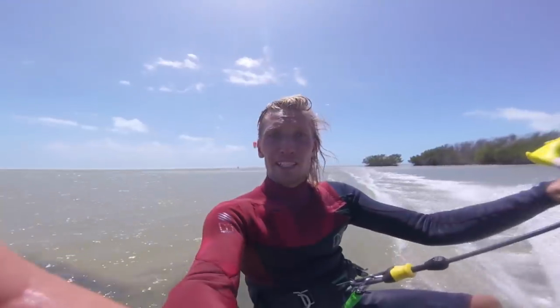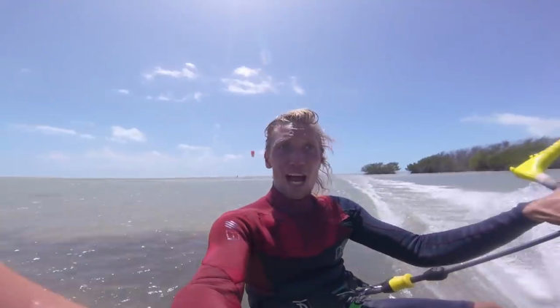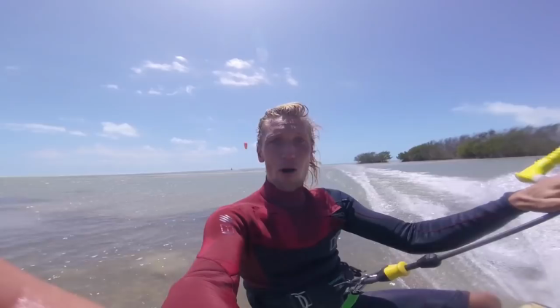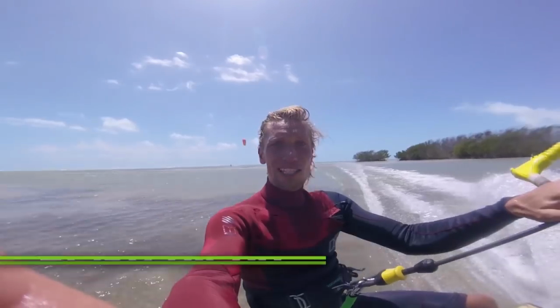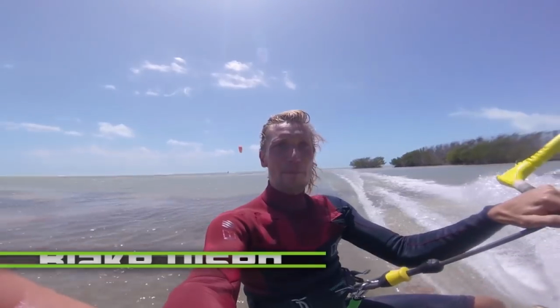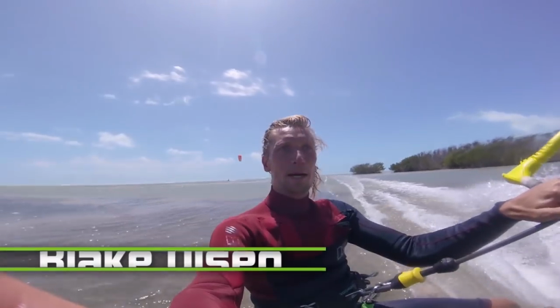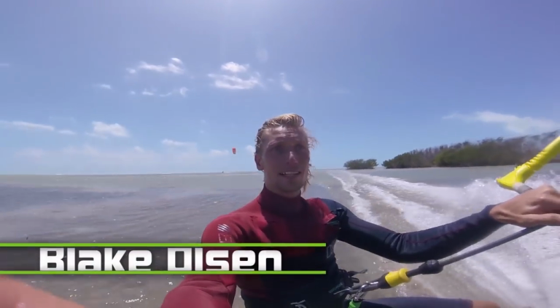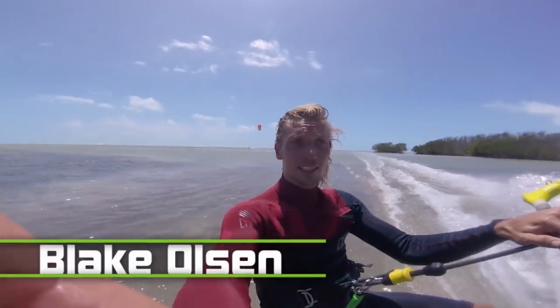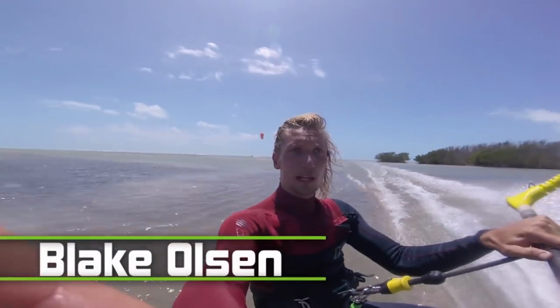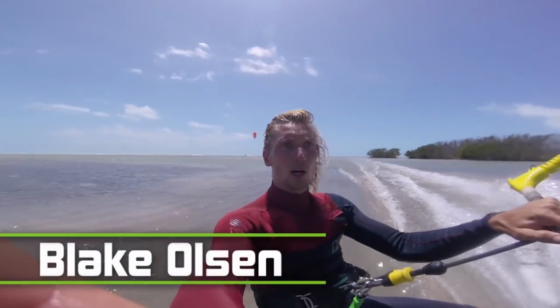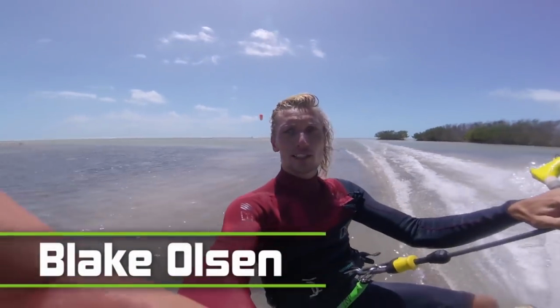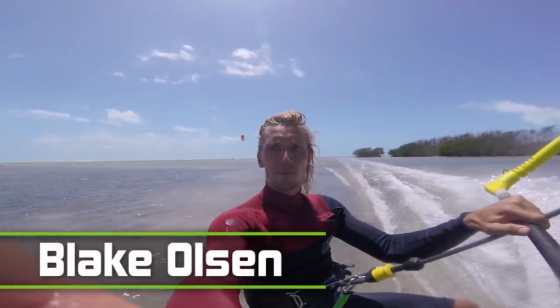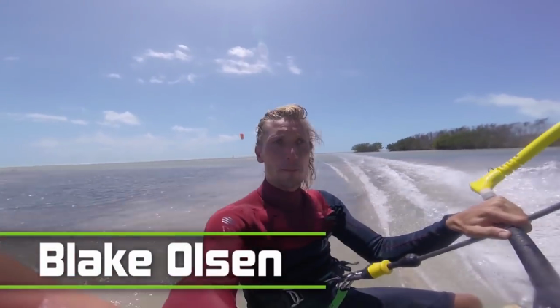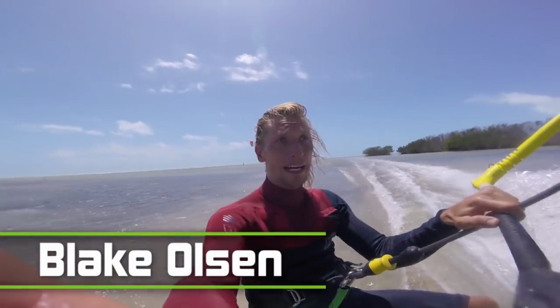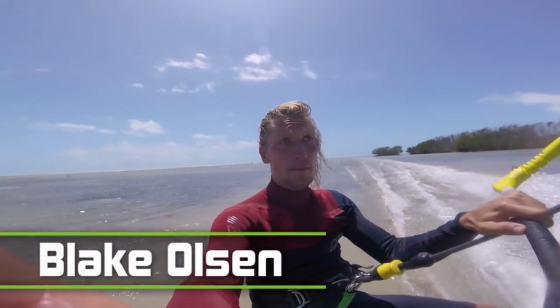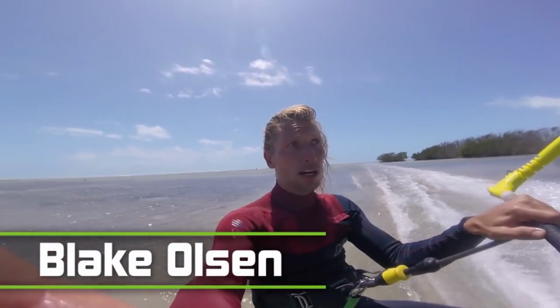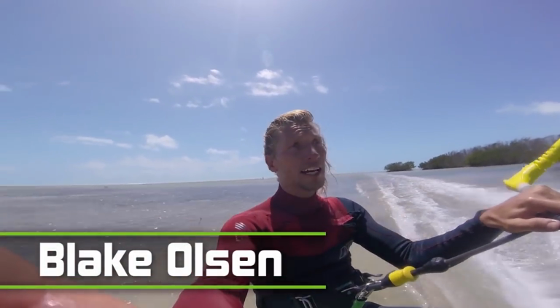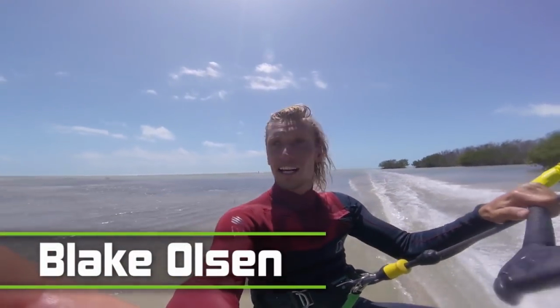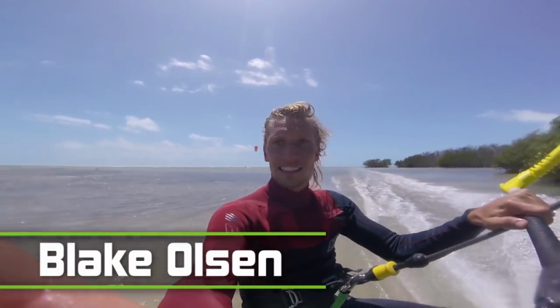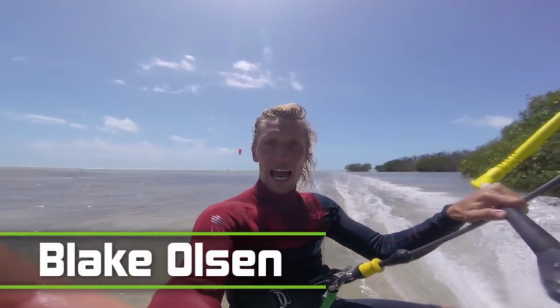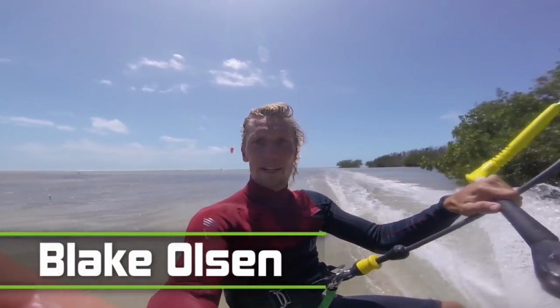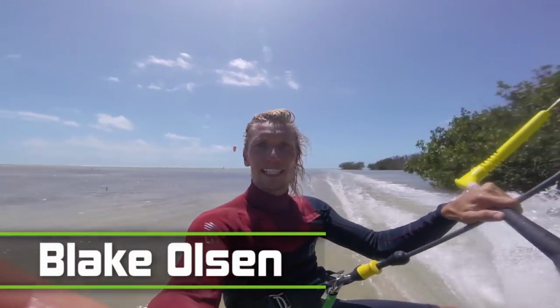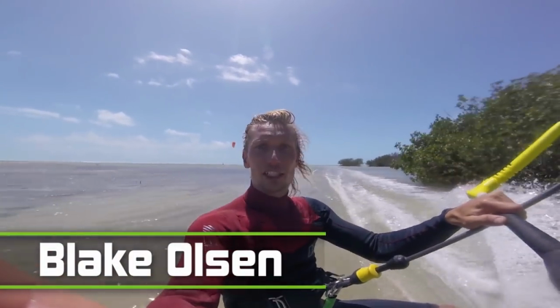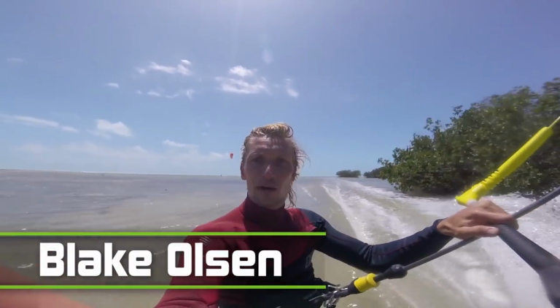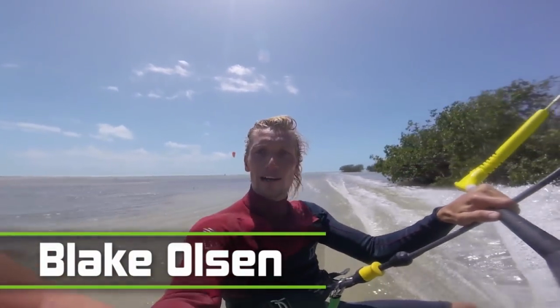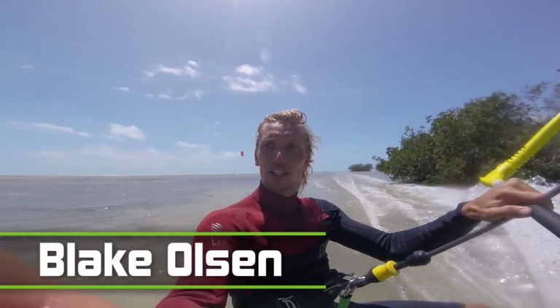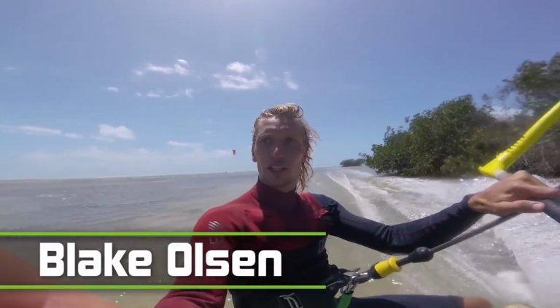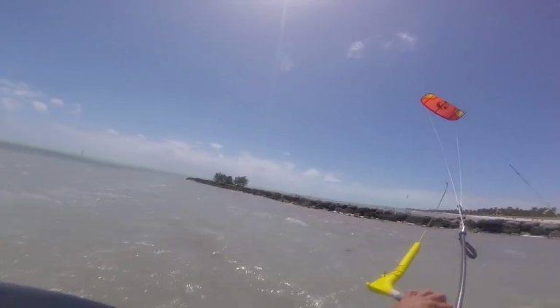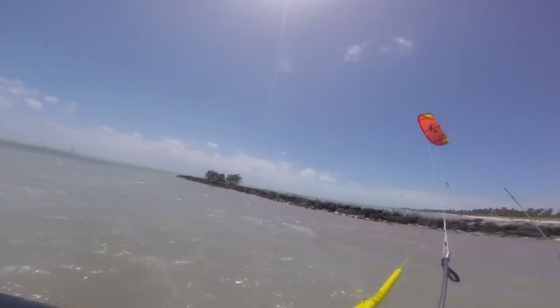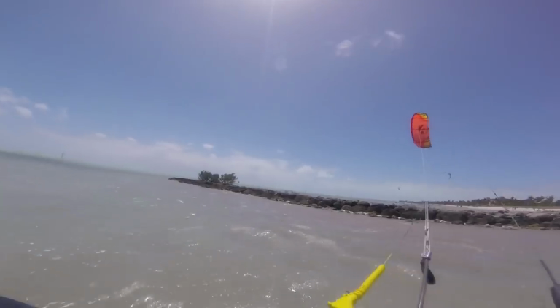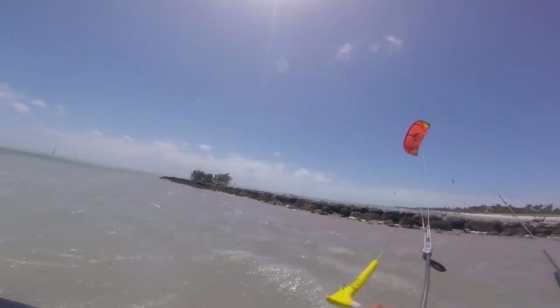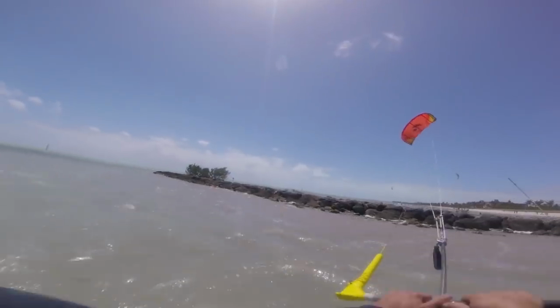This is Blake Olsen from Mack Kiteboarding. Today I'm going to teach you how to do your first kite loop.